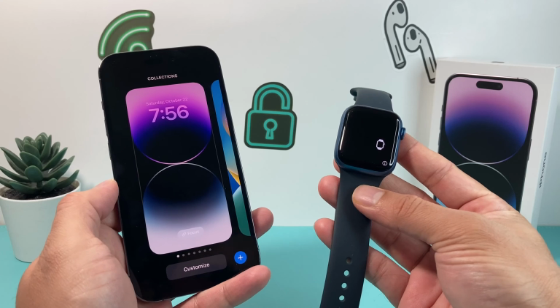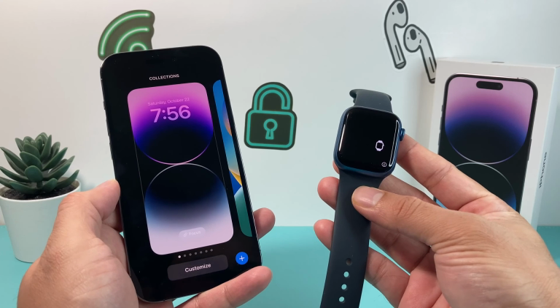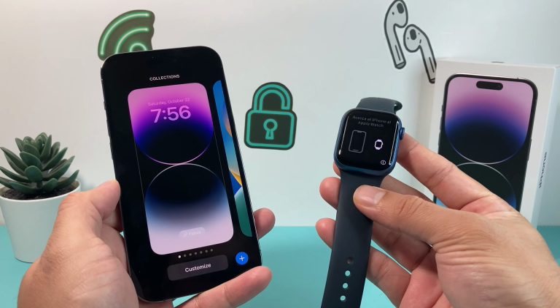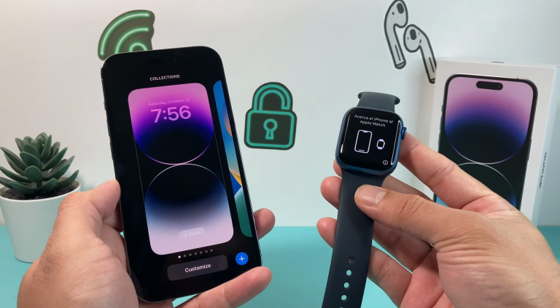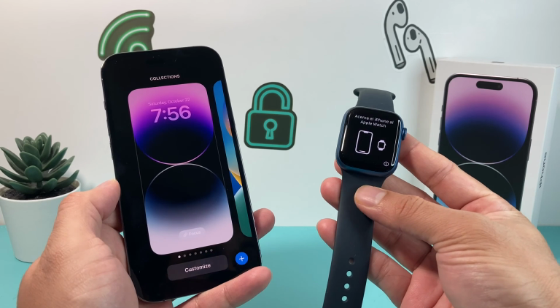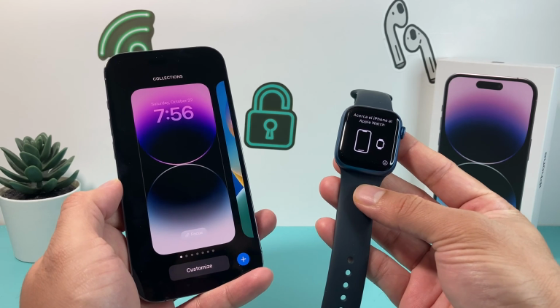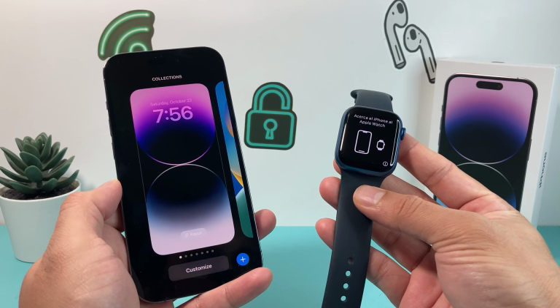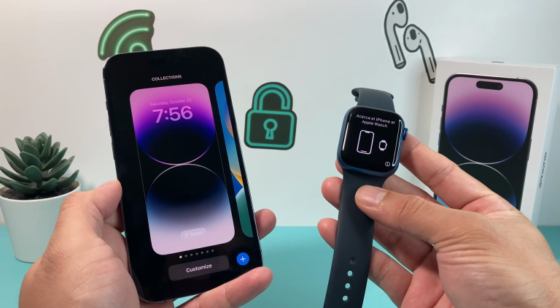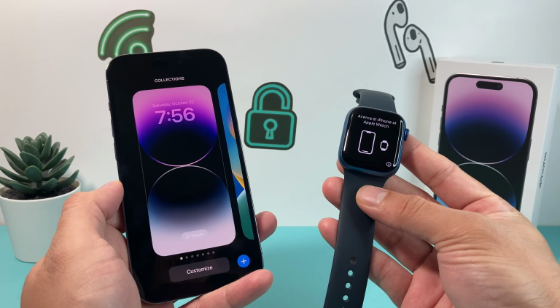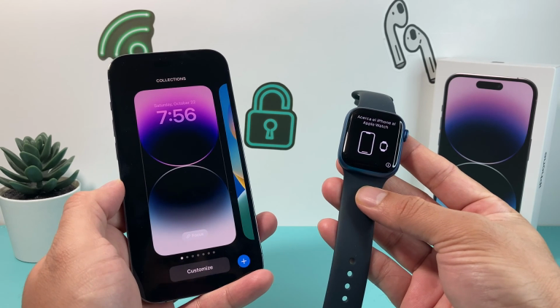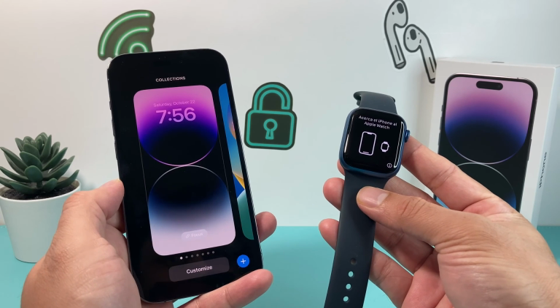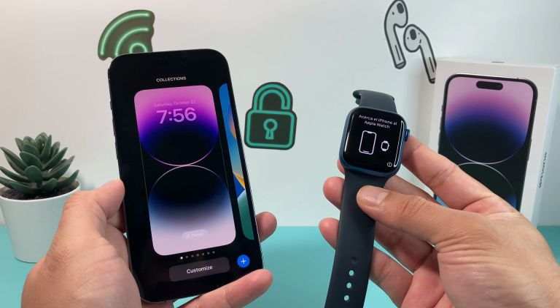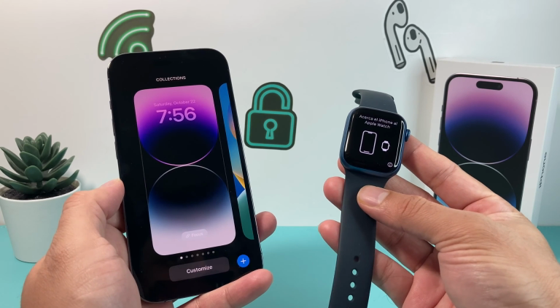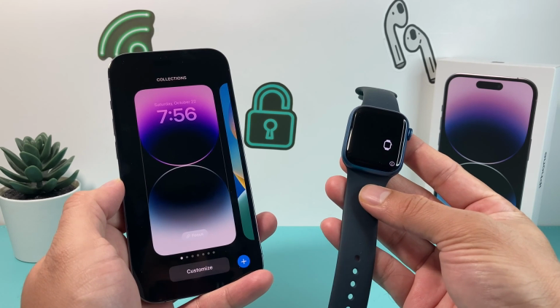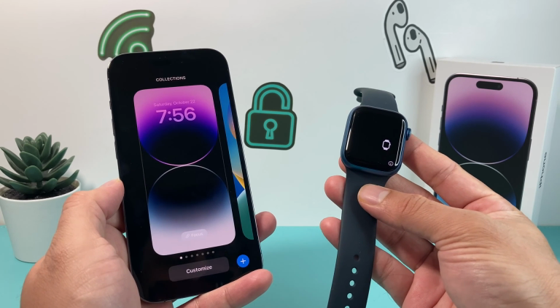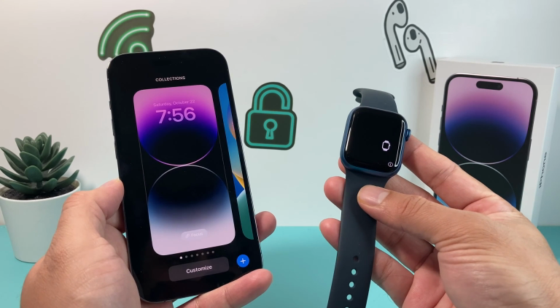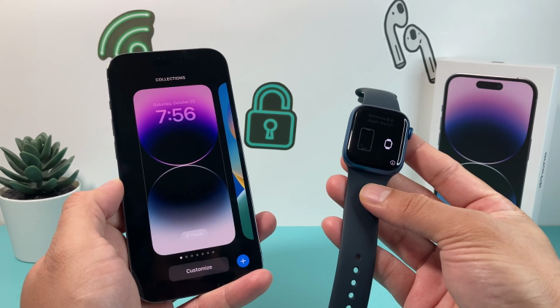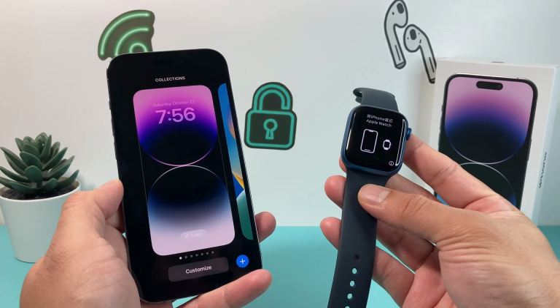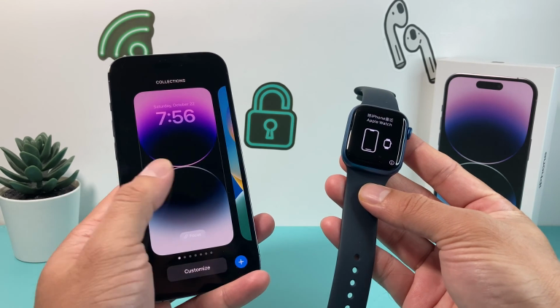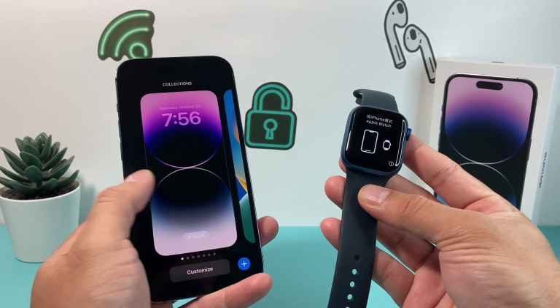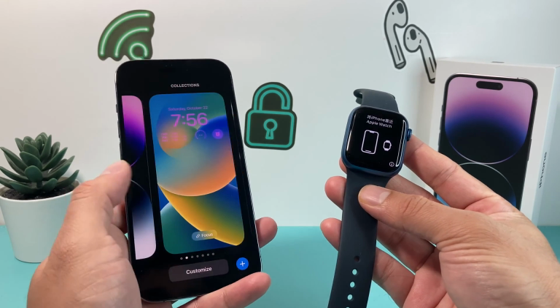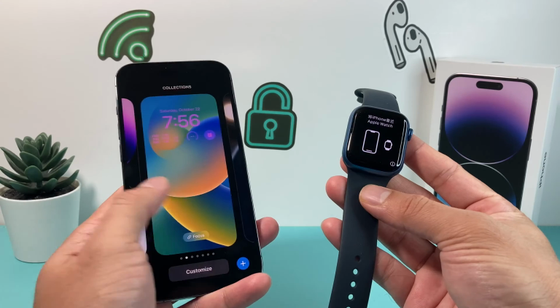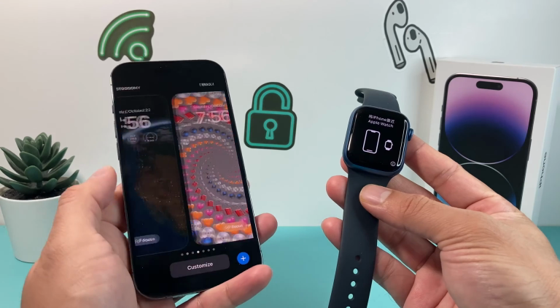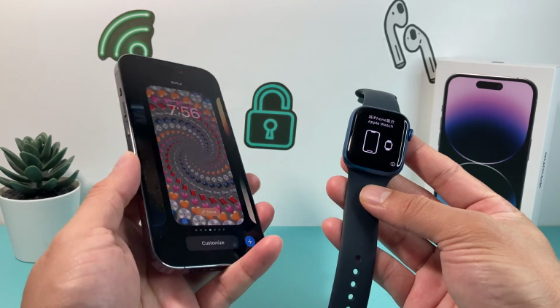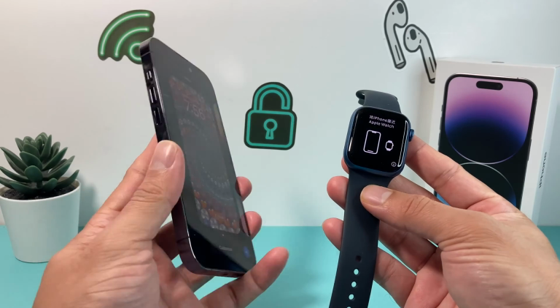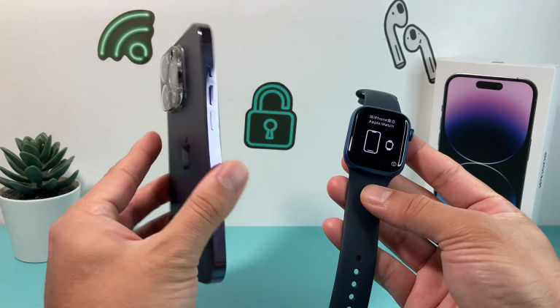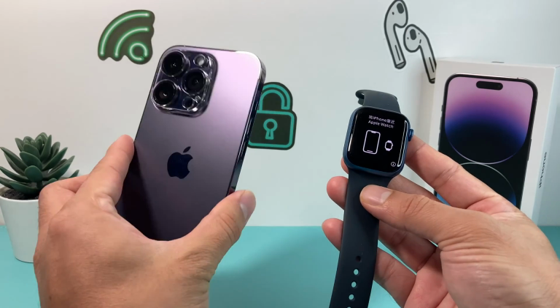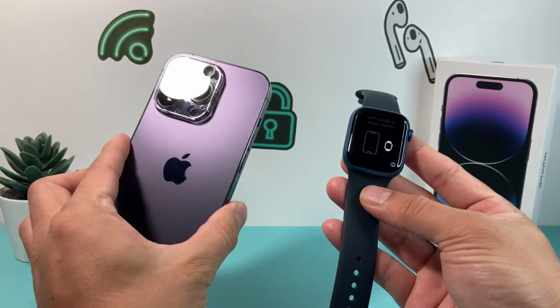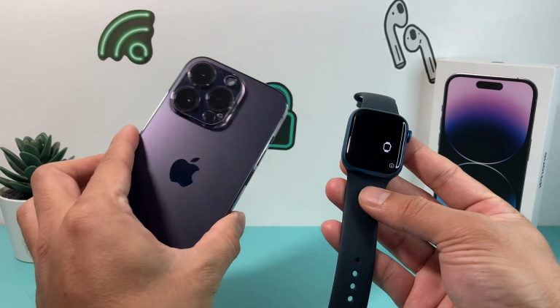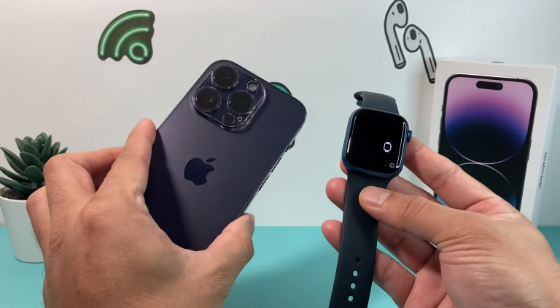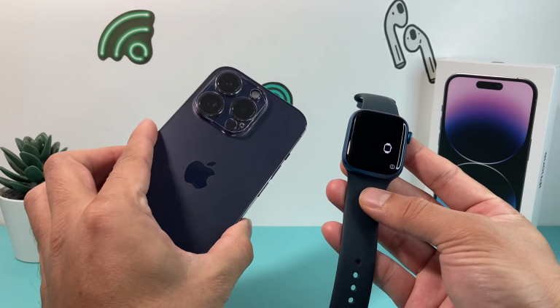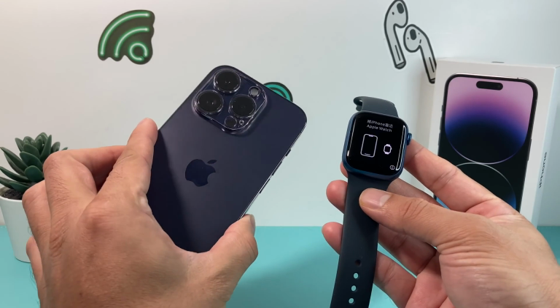Hey guys, TechCrunch here. In today's video, we're going to show you how to connect the Apple Watch to the new iPhone 14 lineup.